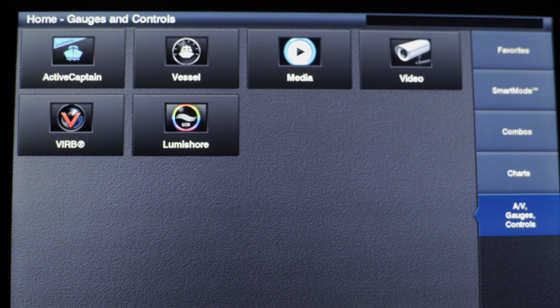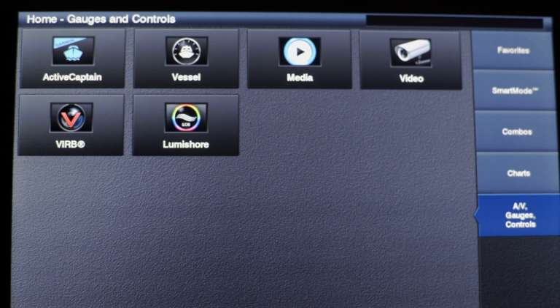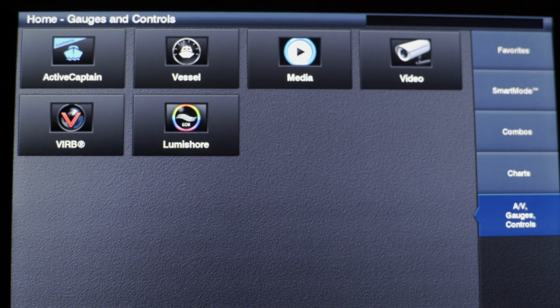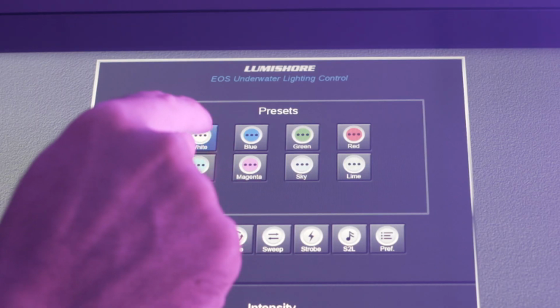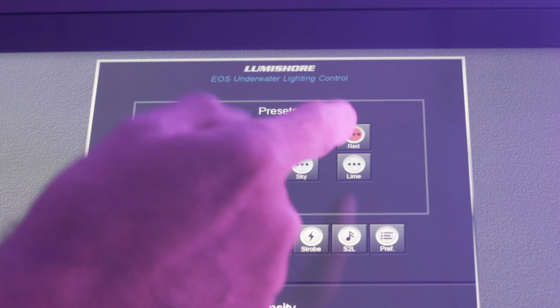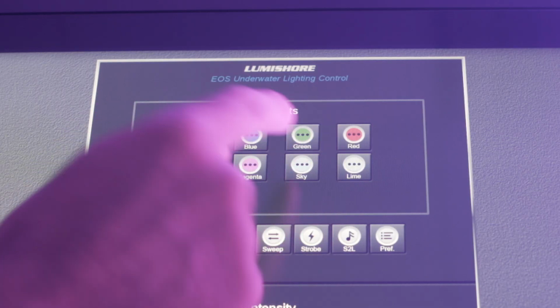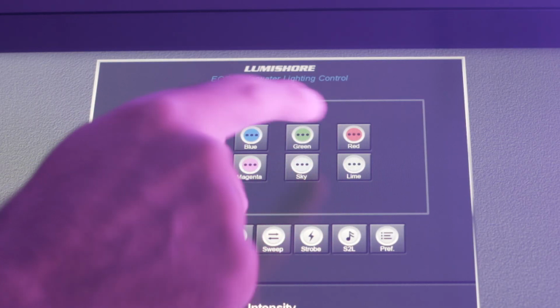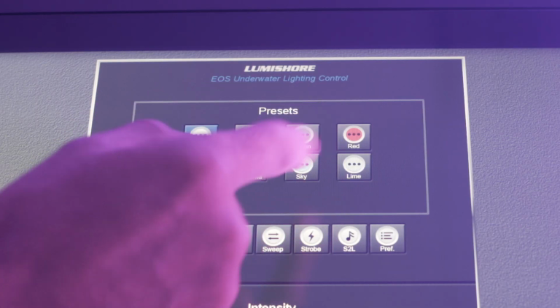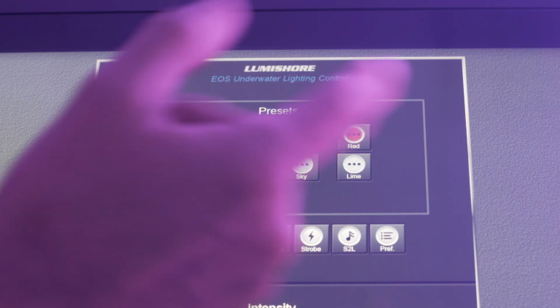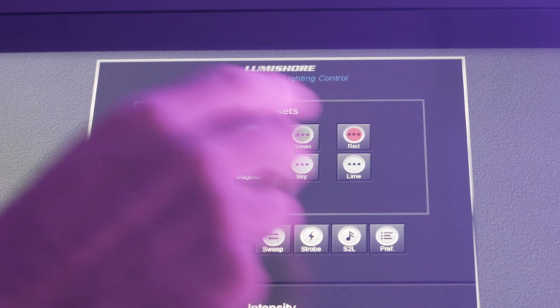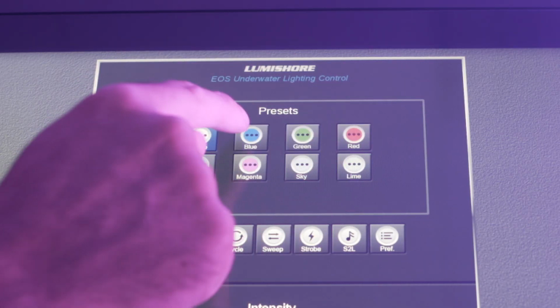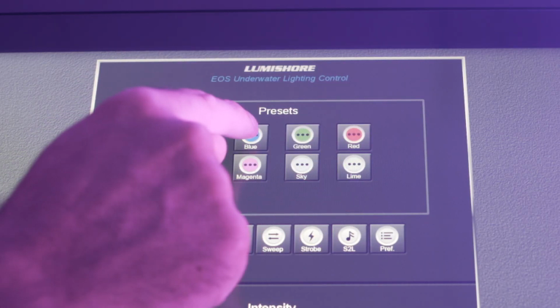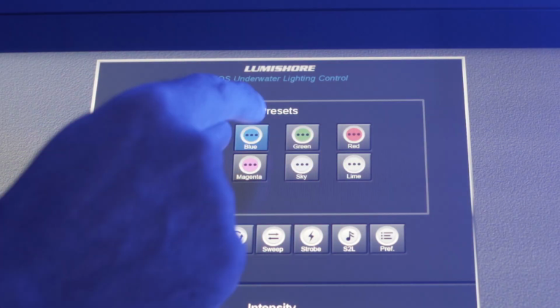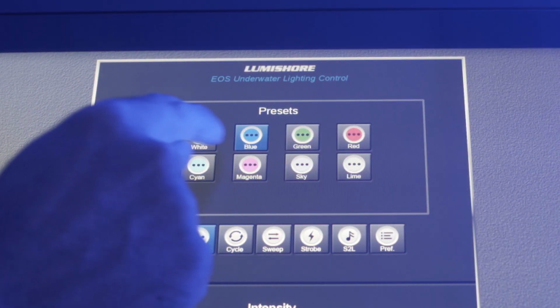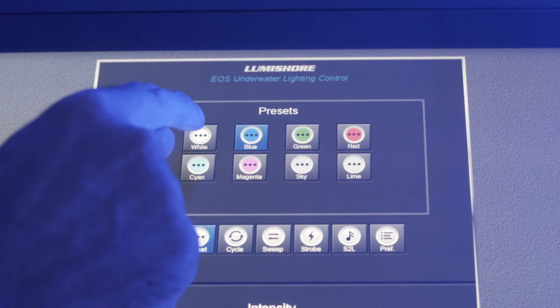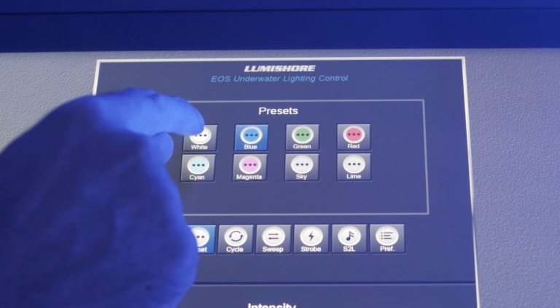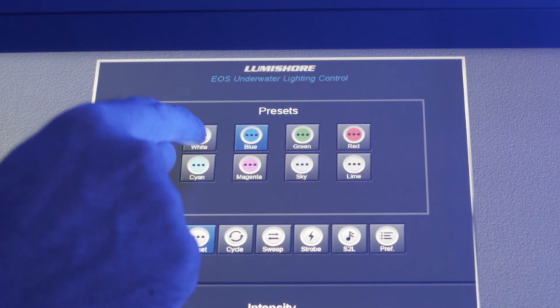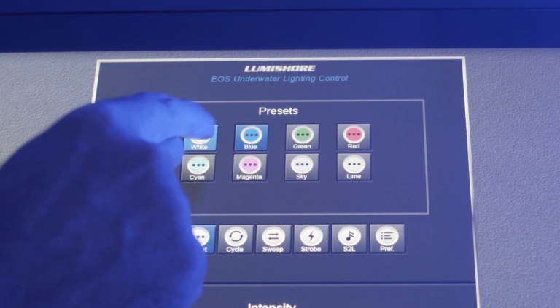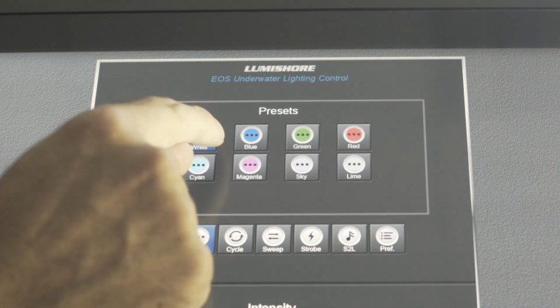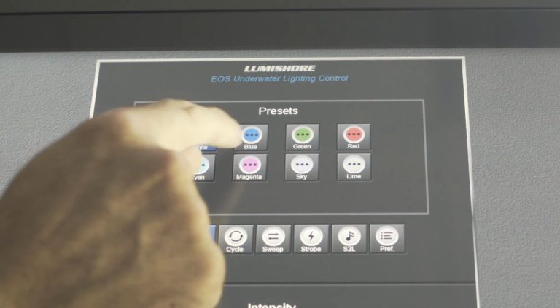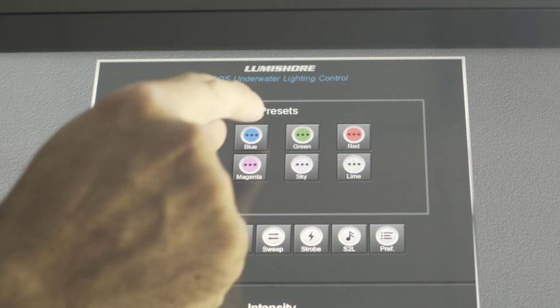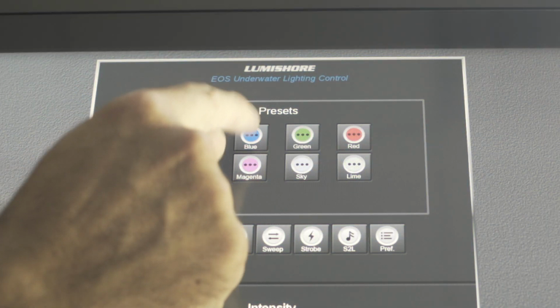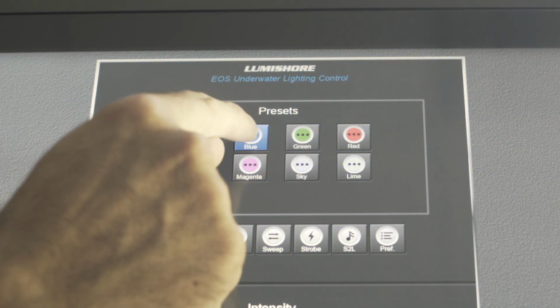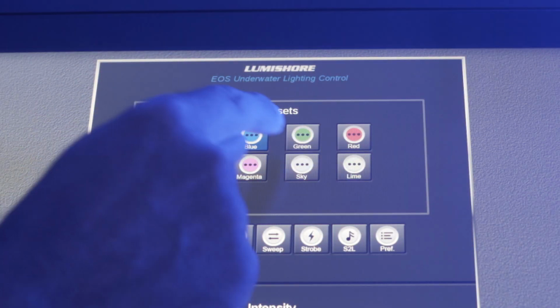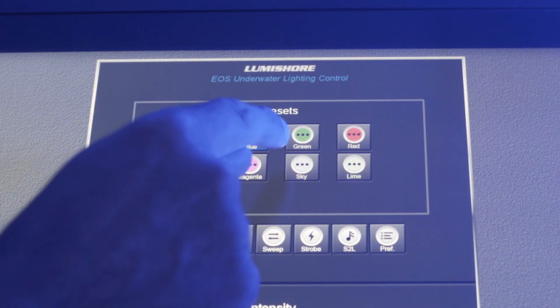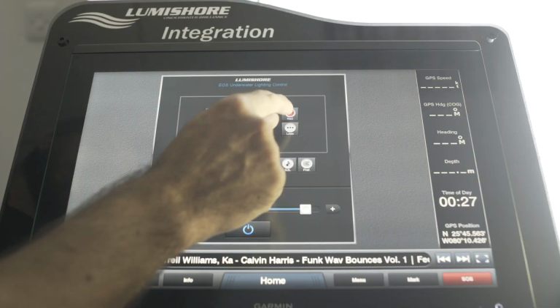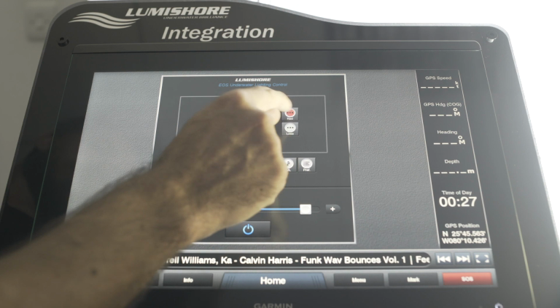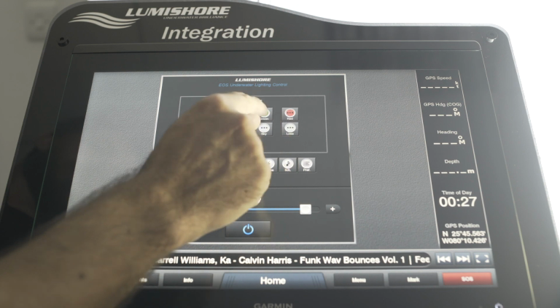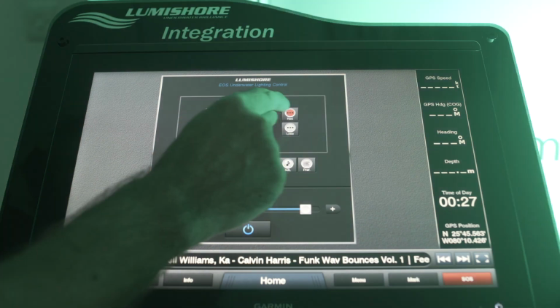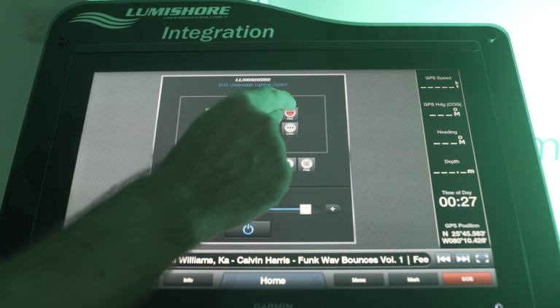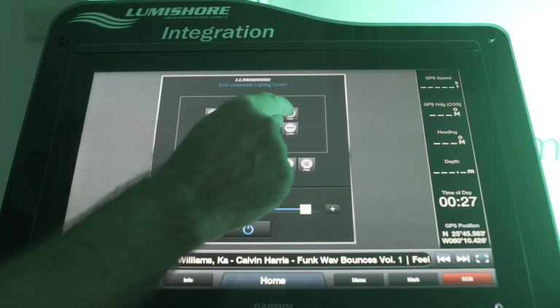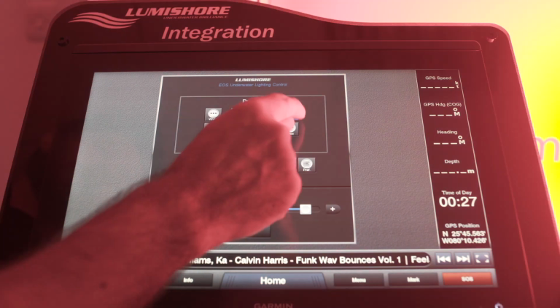The touch response is lightning quick. Touch a command on the screen and the lights instantly respond.